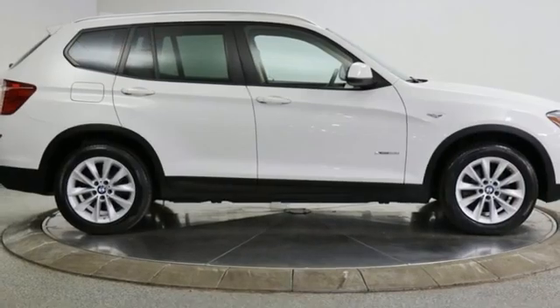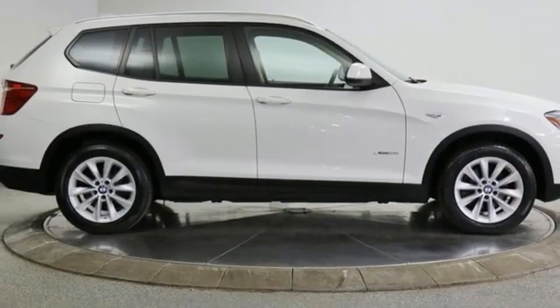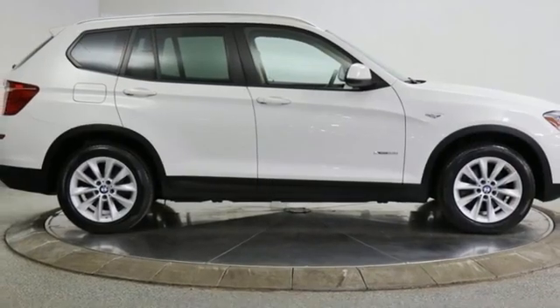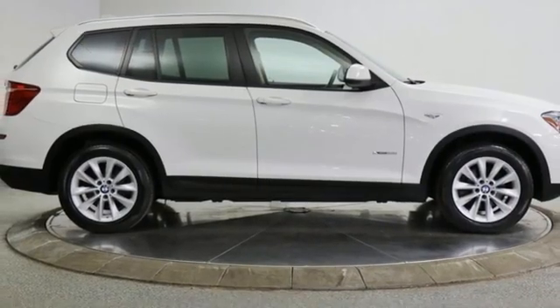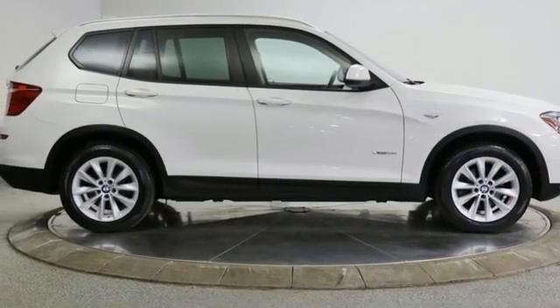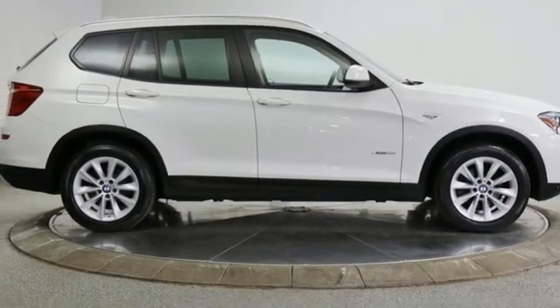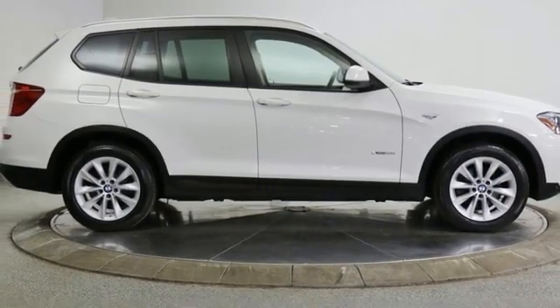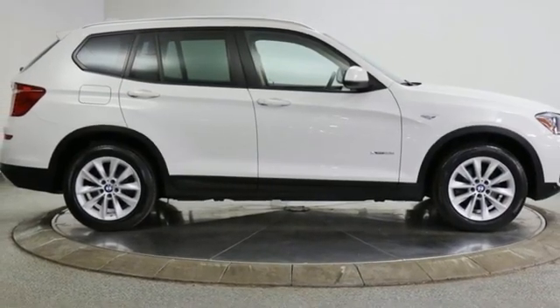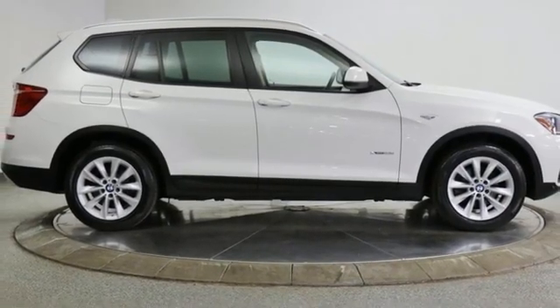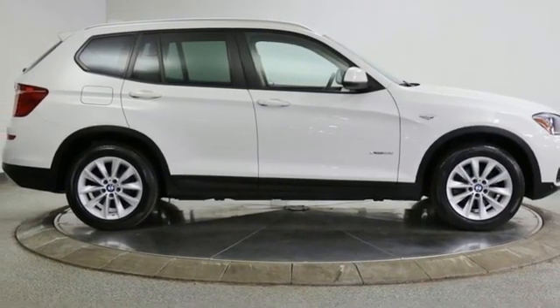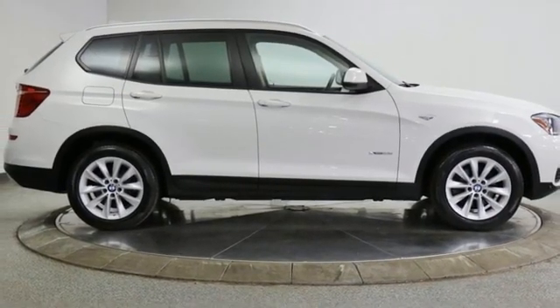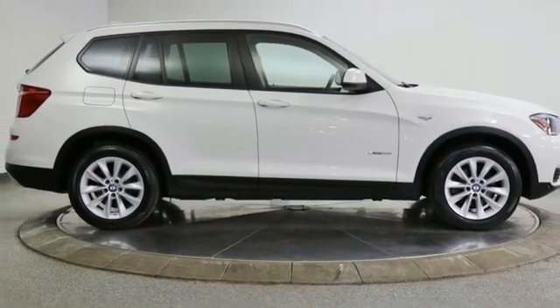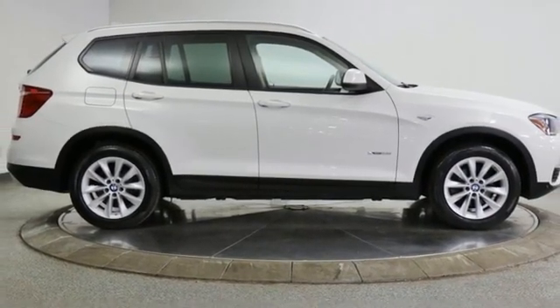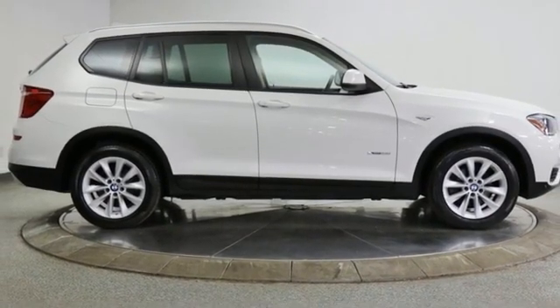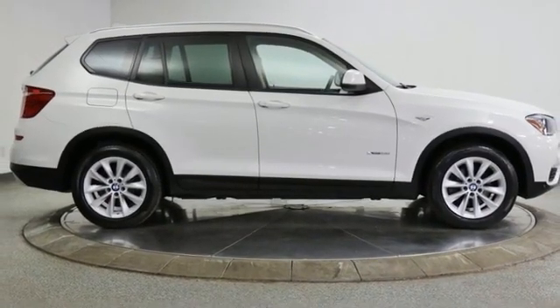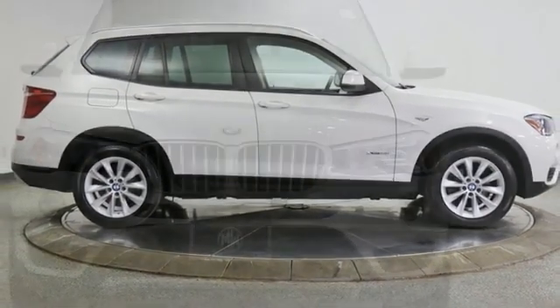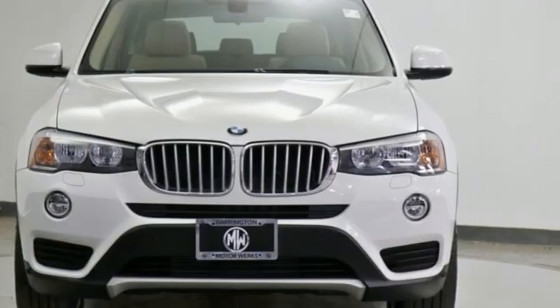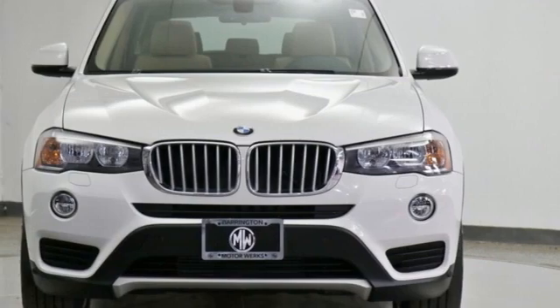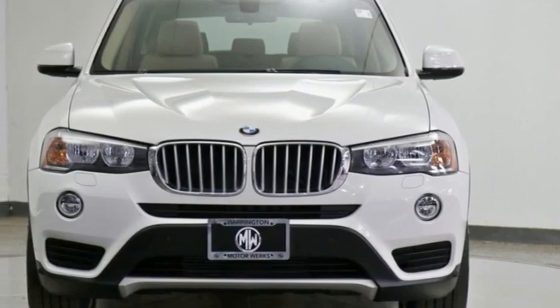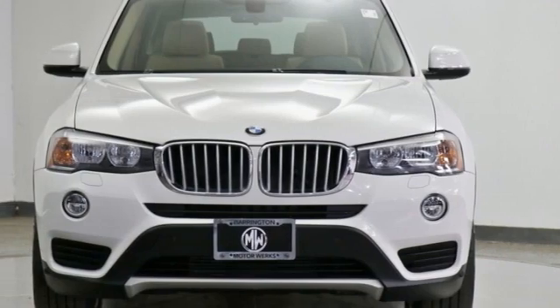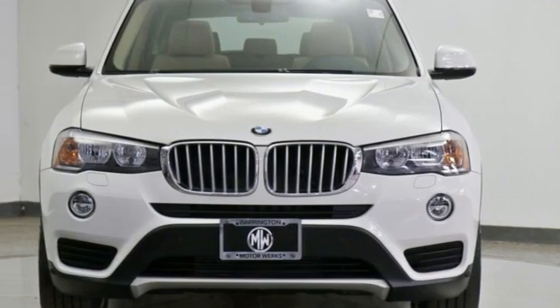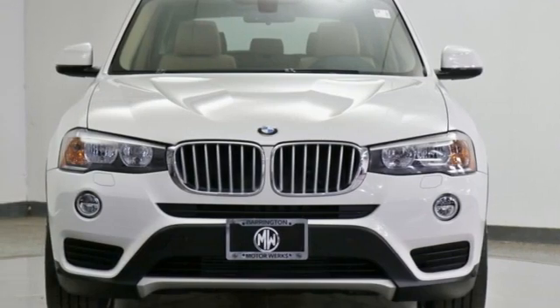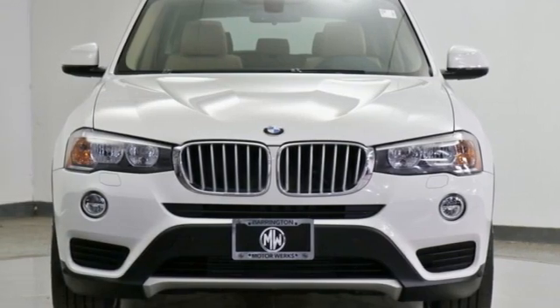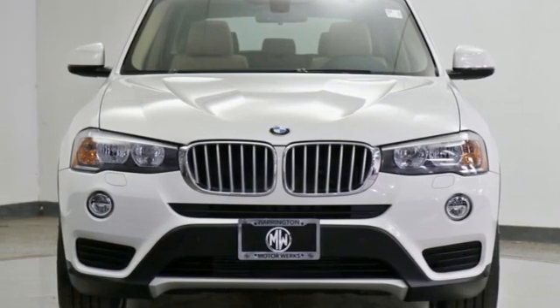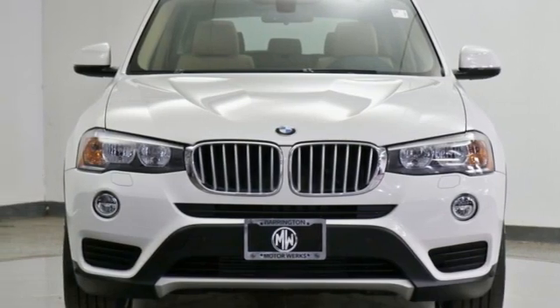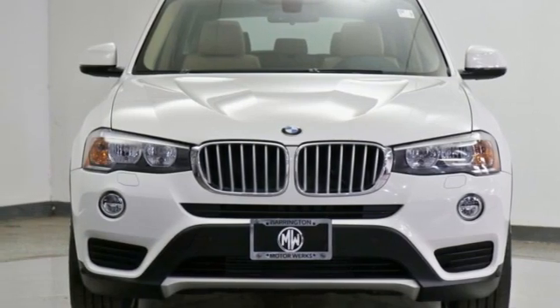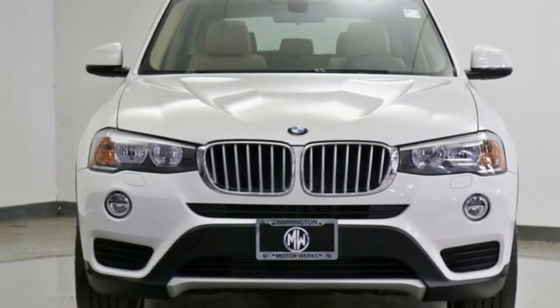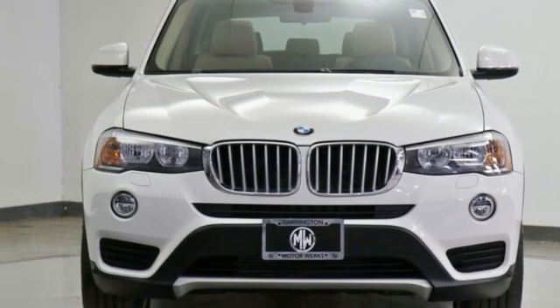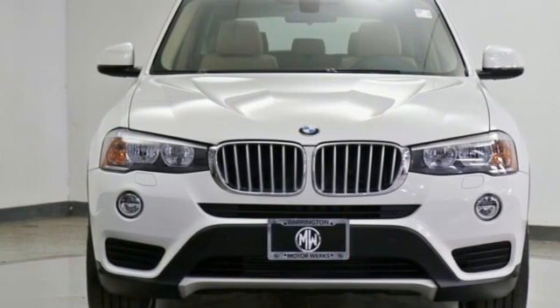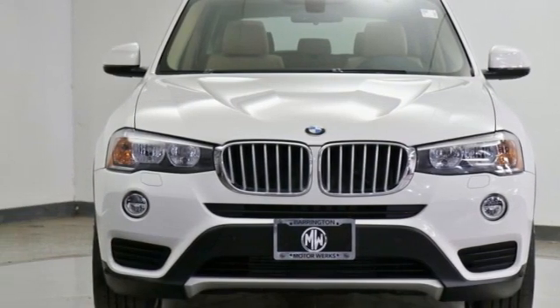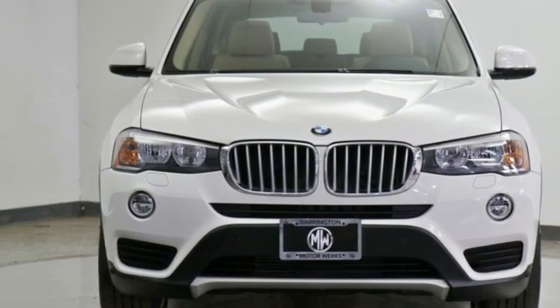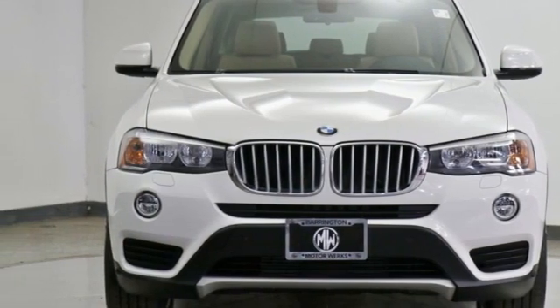Built for those who don't compromise on quality or driving pleasure. Built to be a BMW. Take it for a test drive today.